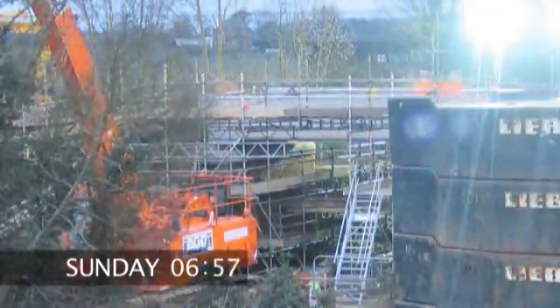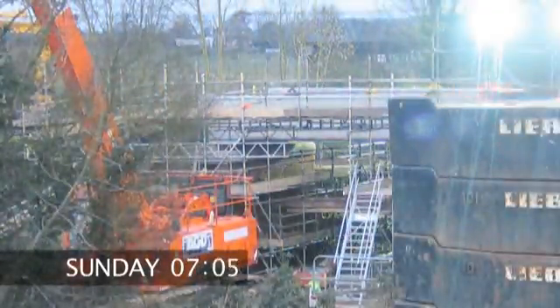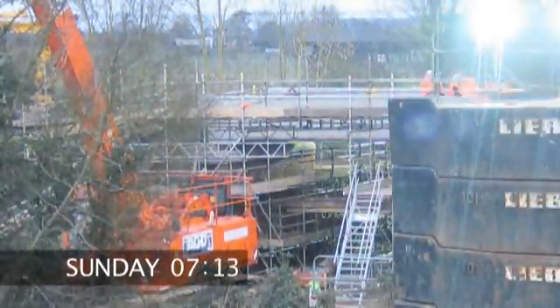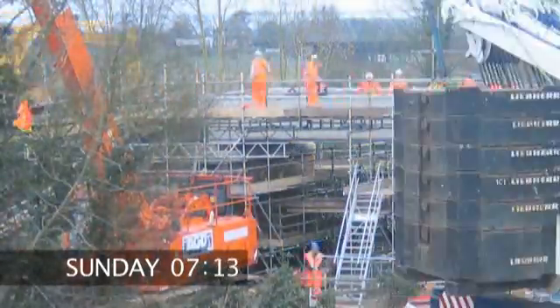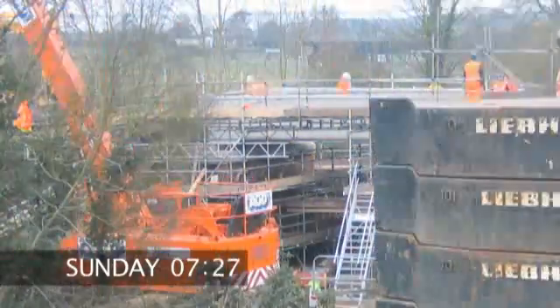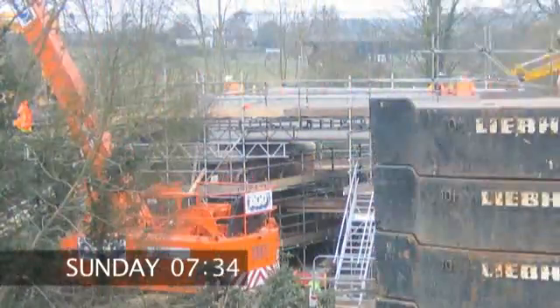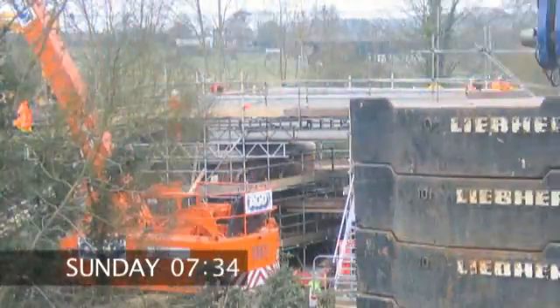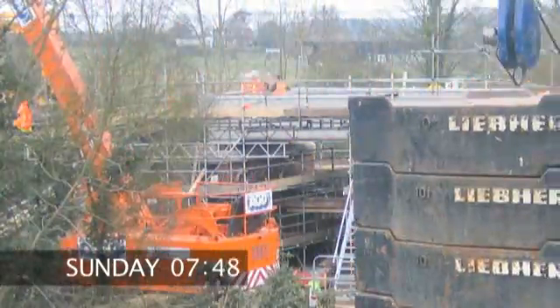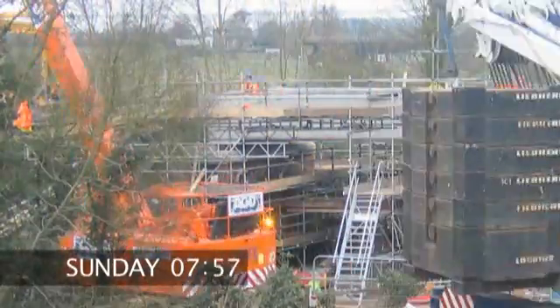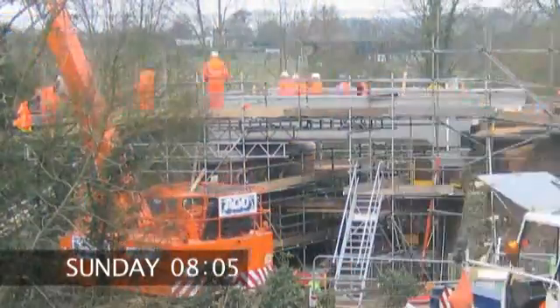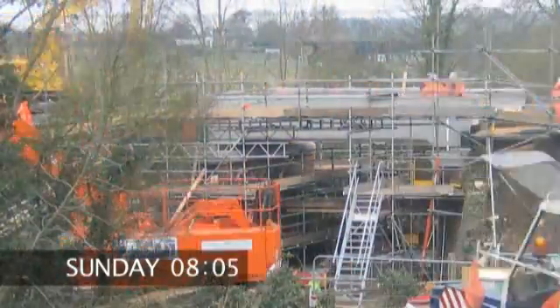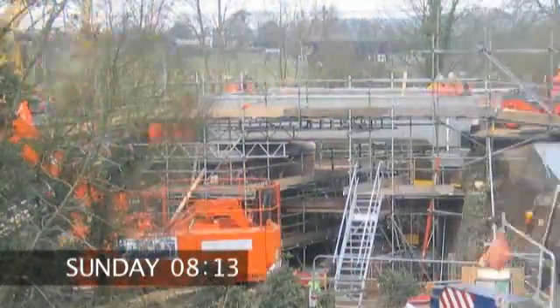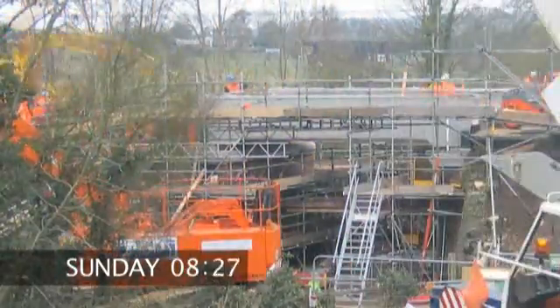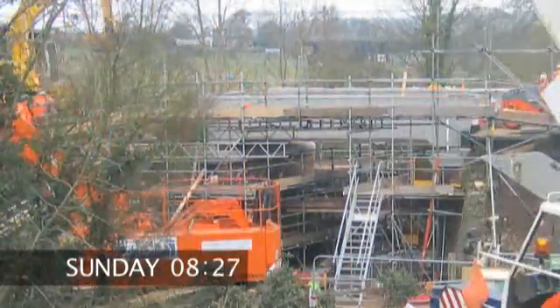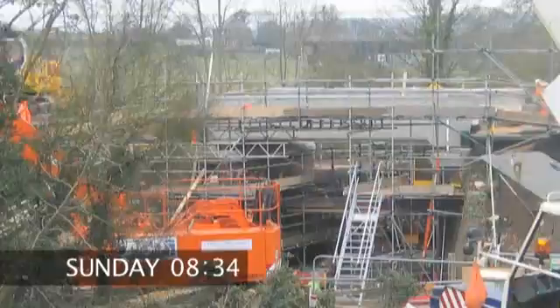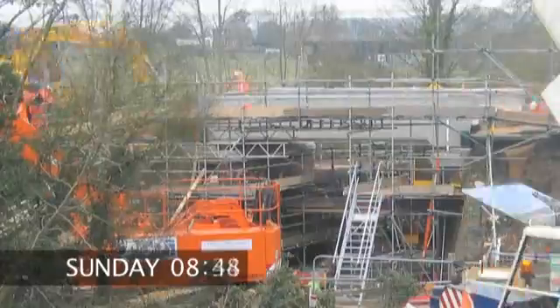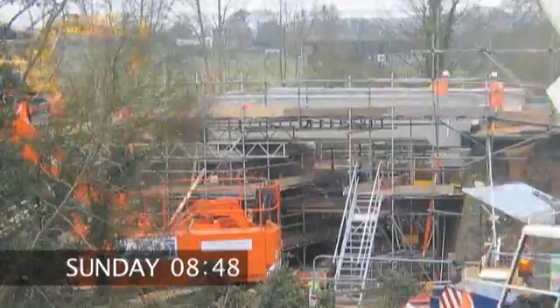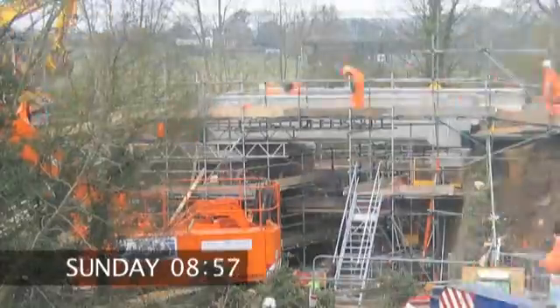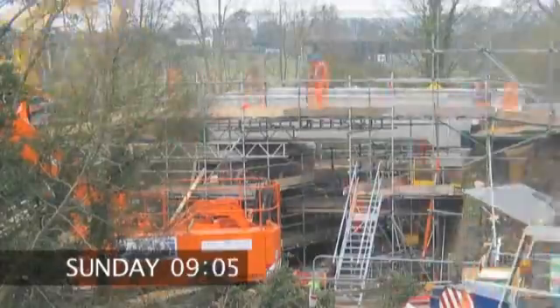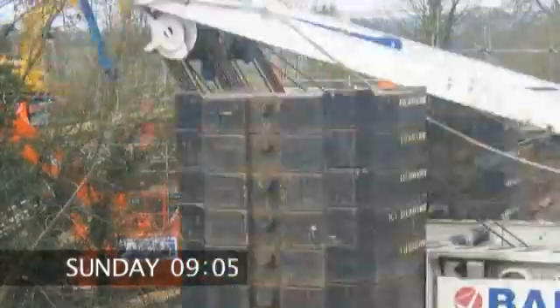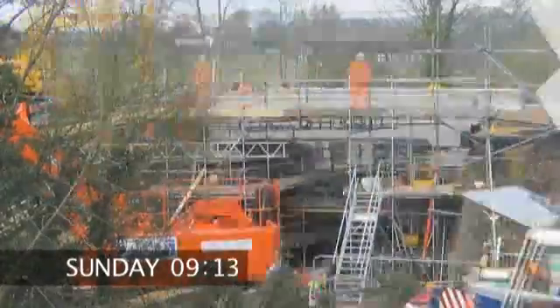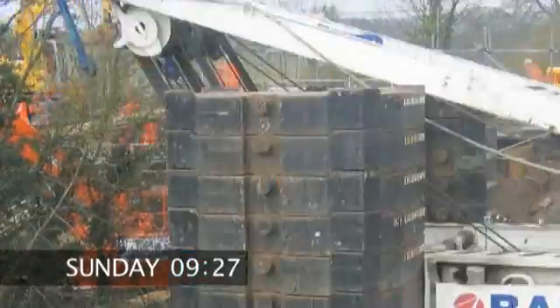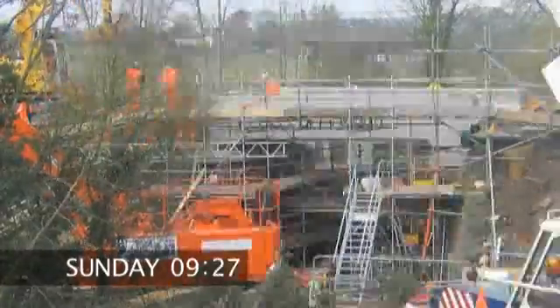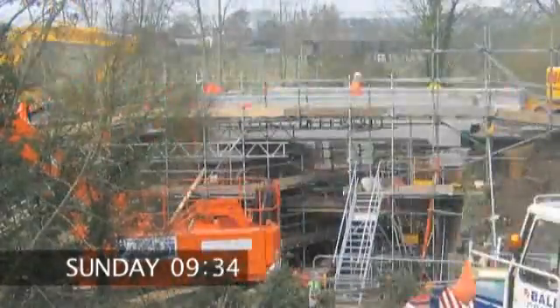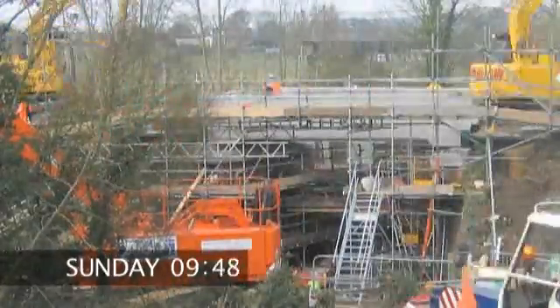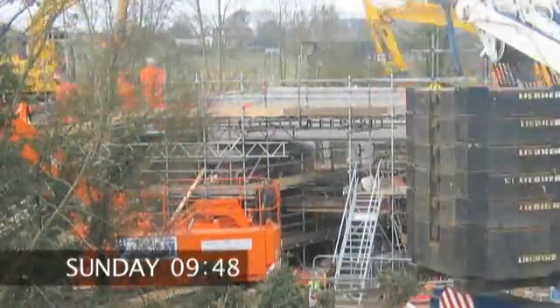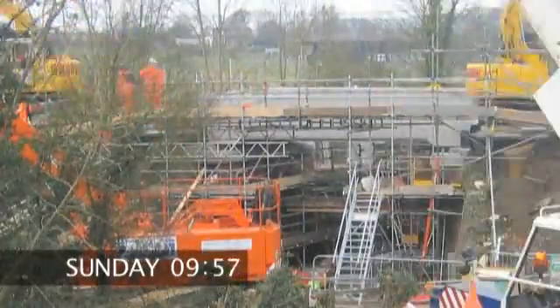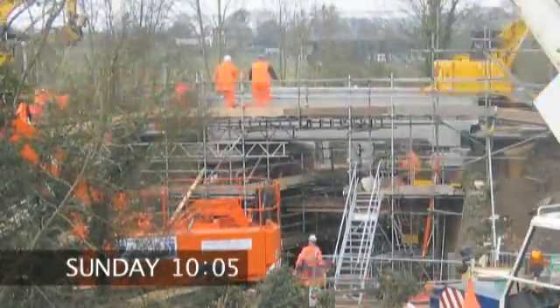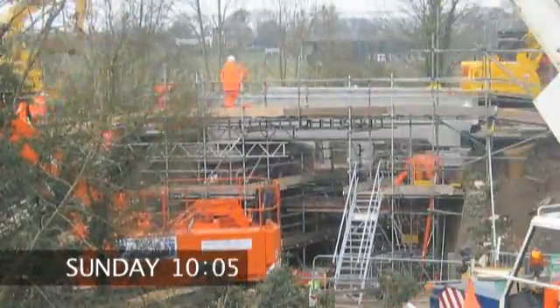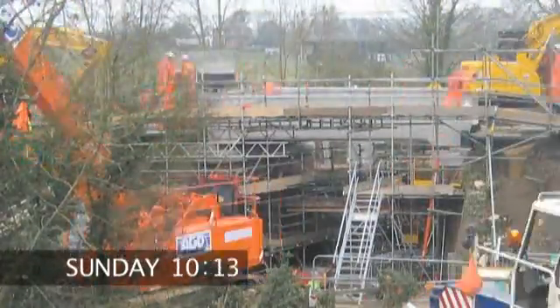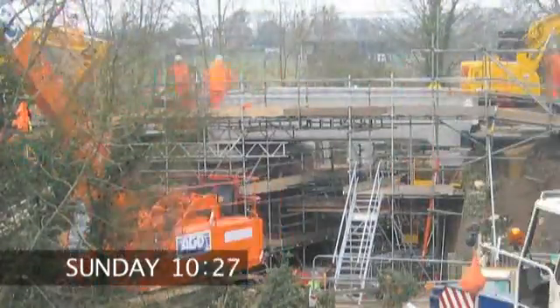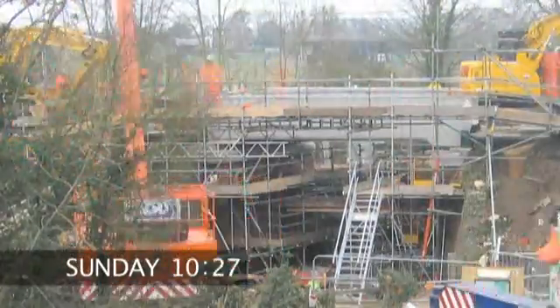Early on Sunday, the new earth and track ballast was put into place and compacted using rollers.